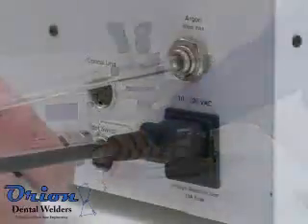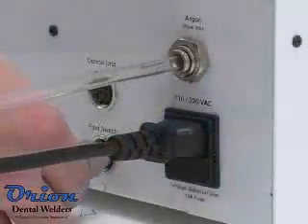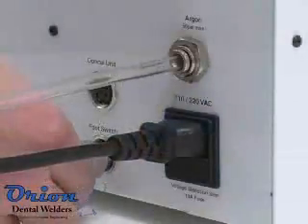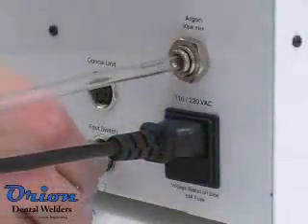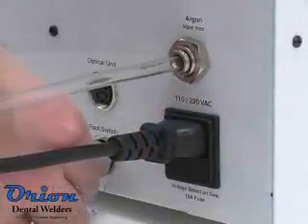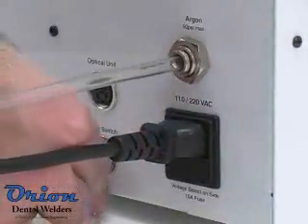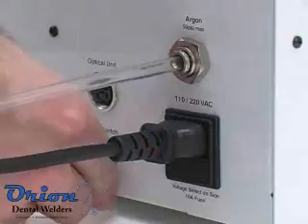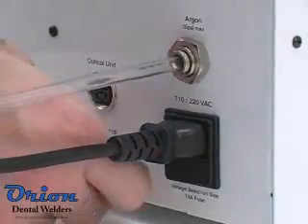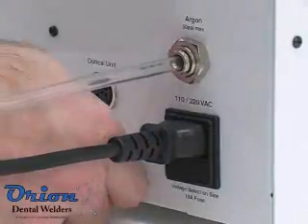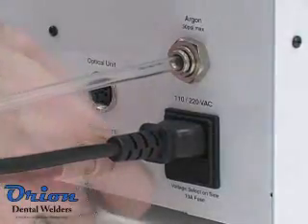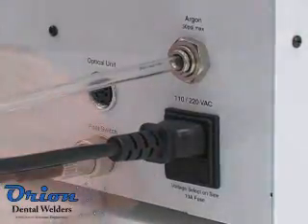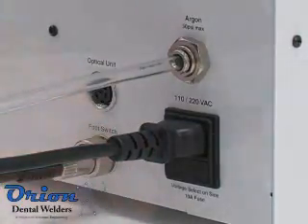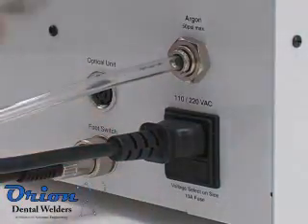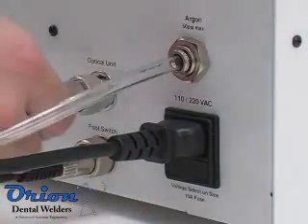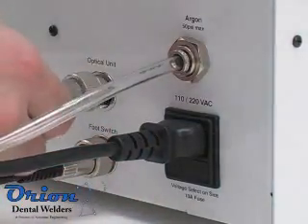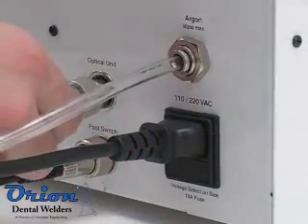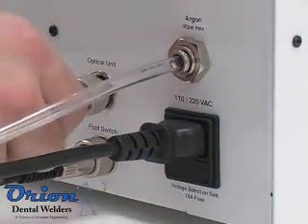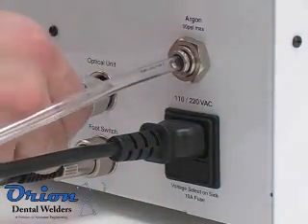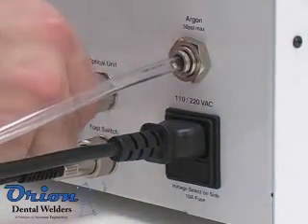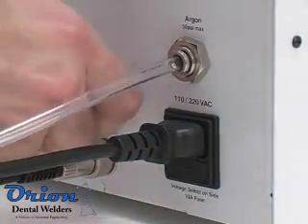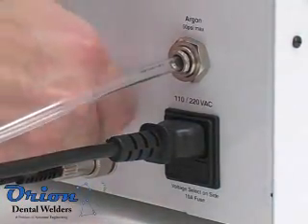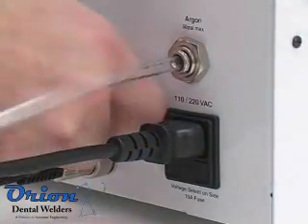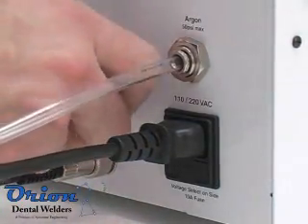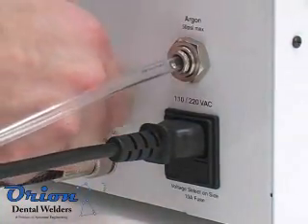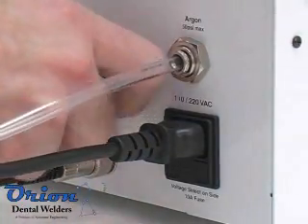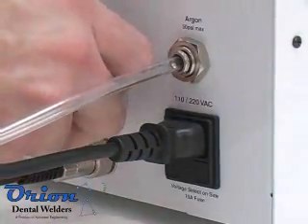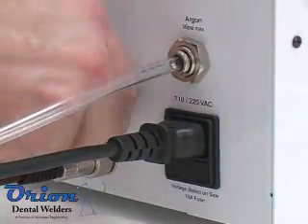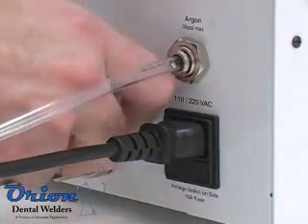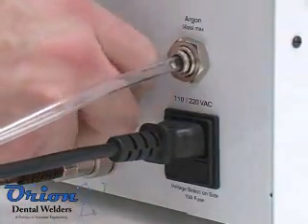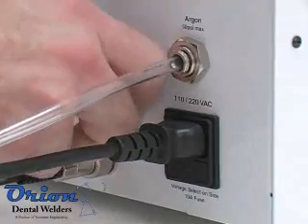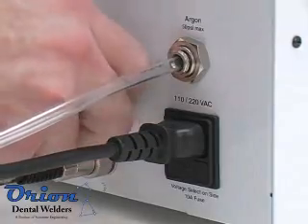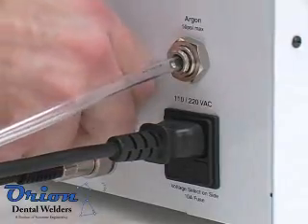It is critical that the Orion microscope be plugged into the optical unit port on the back of the Orion welder in order for the shutter to function.